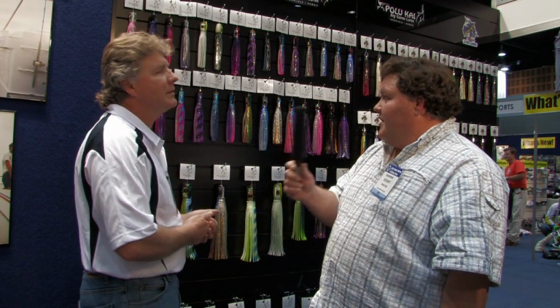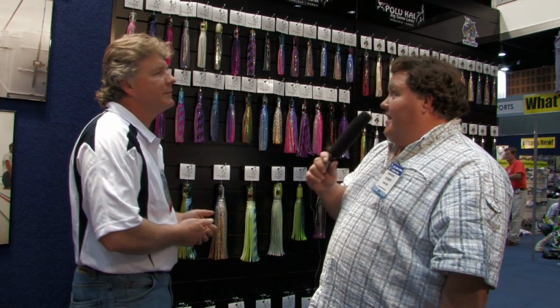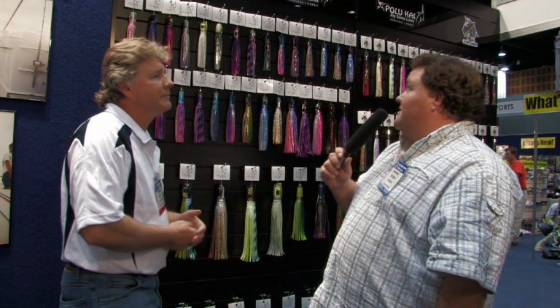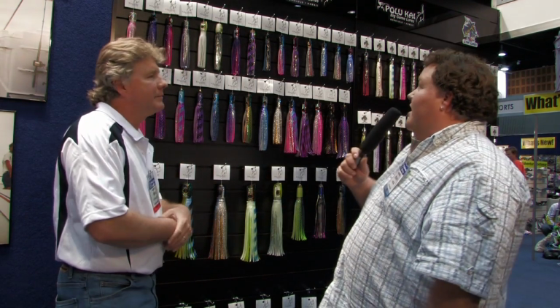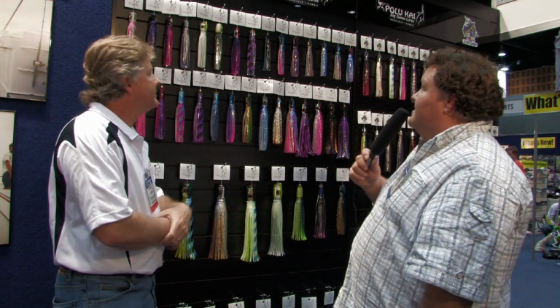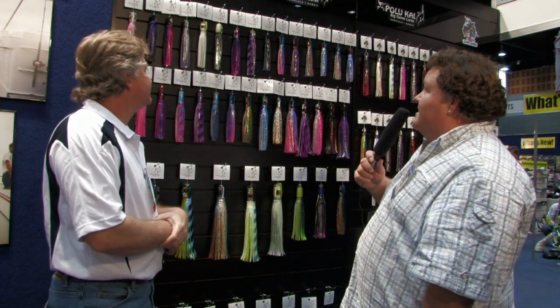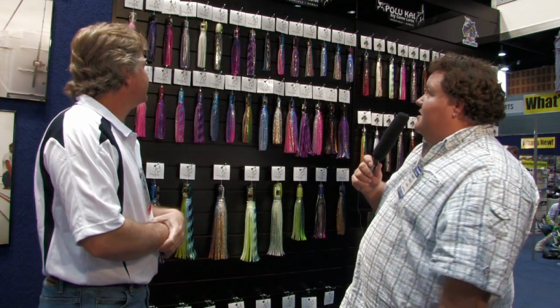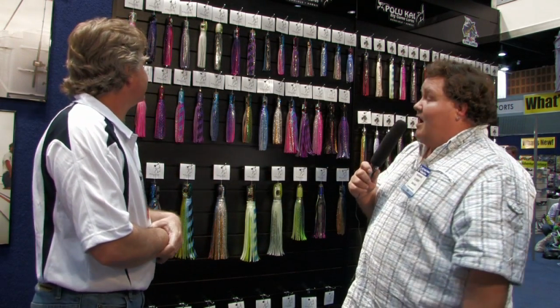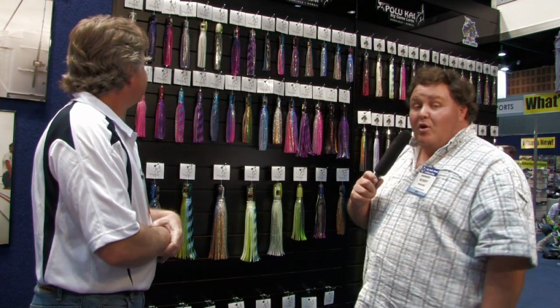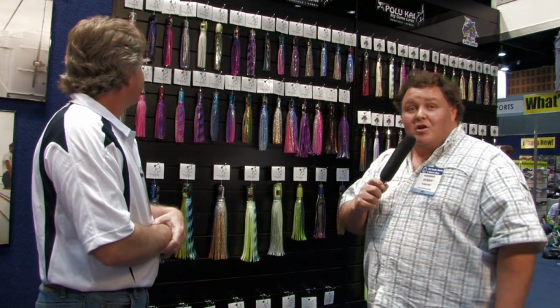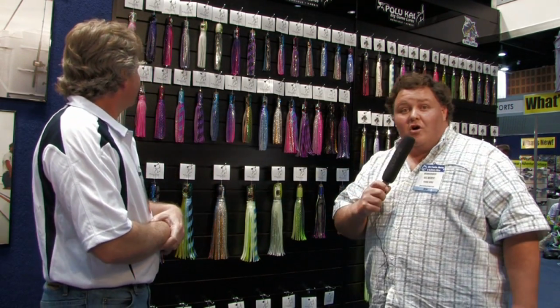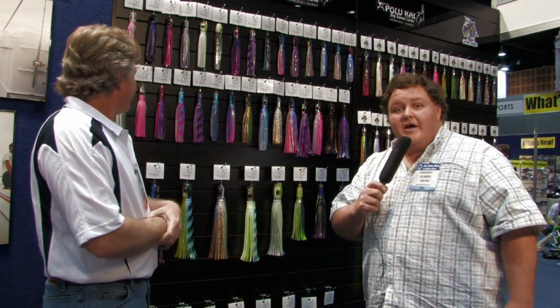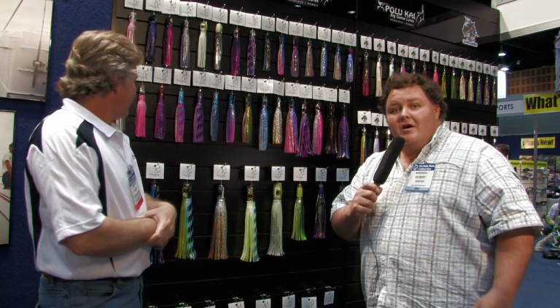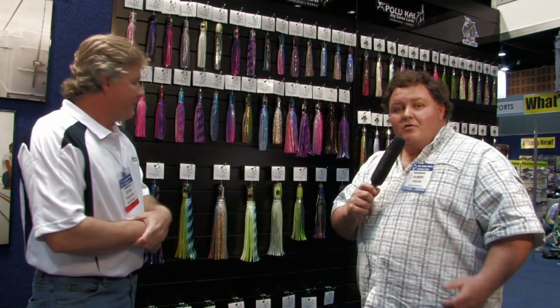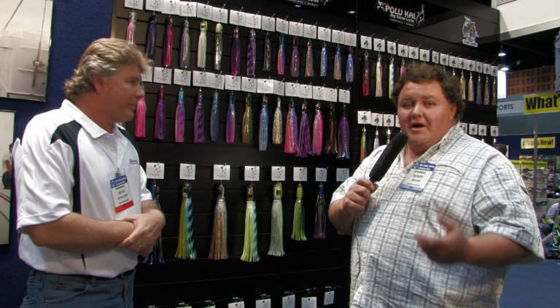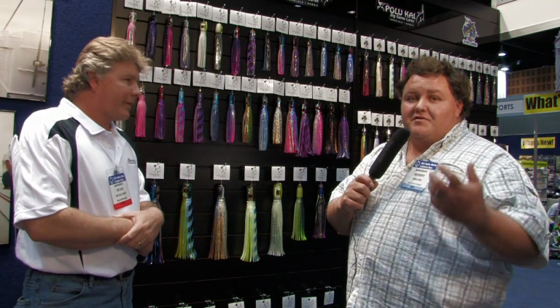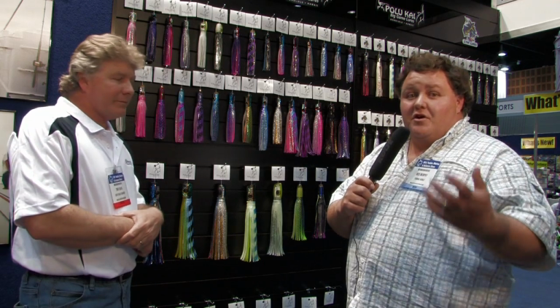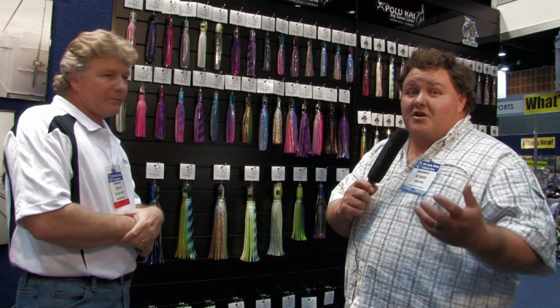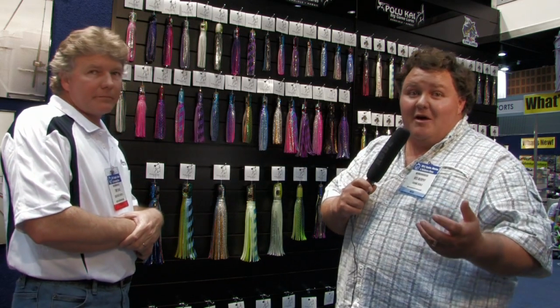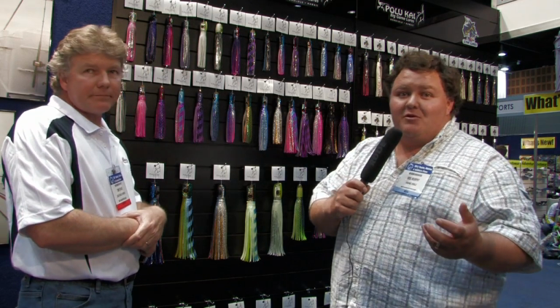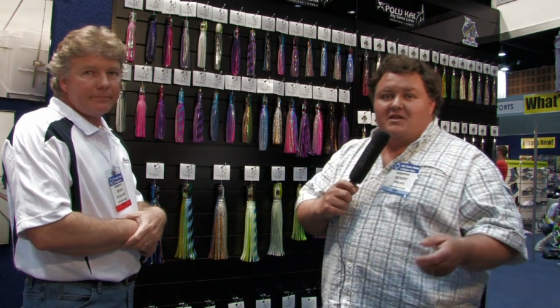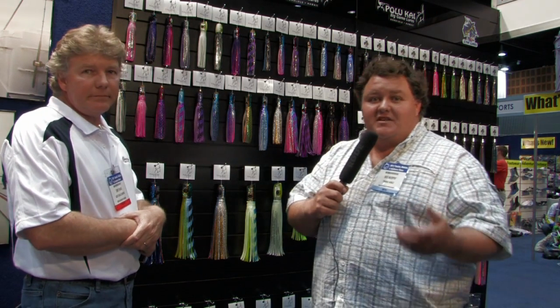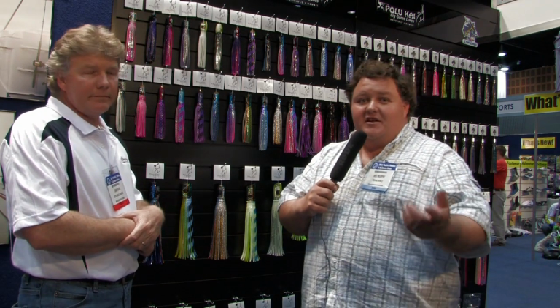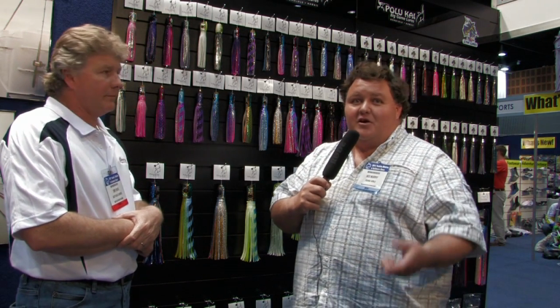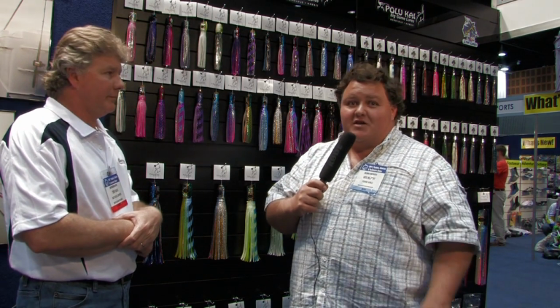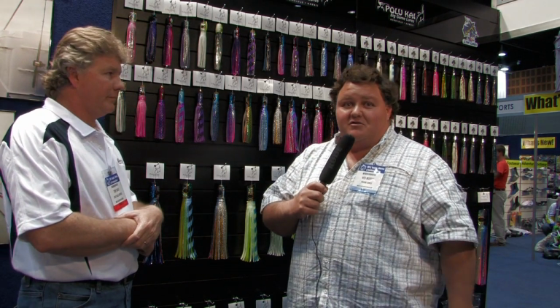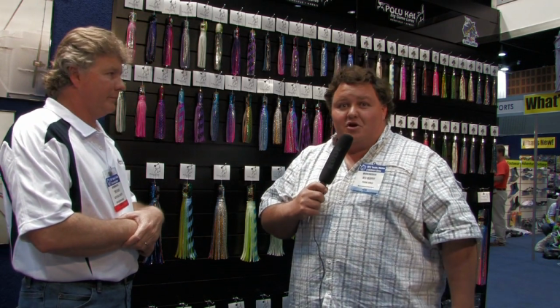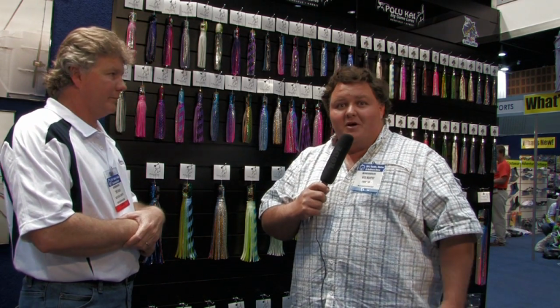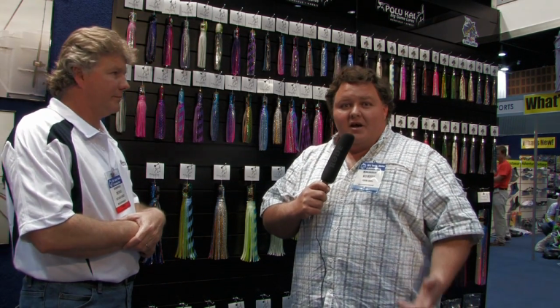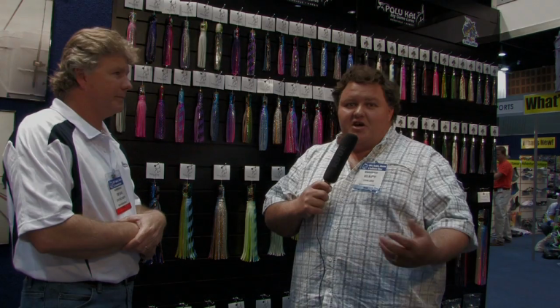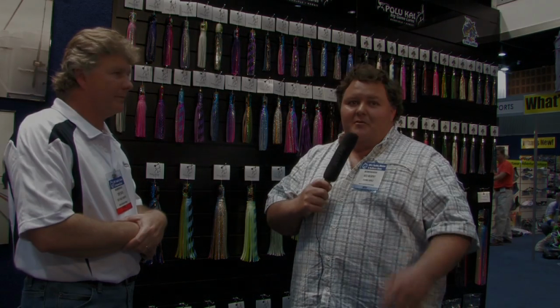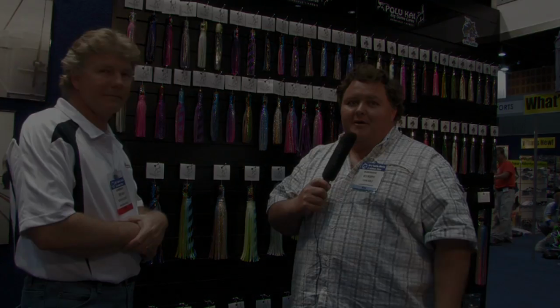Okay, that's great. So that's the Polakai range of skirted game lures. Get down to your local tackle shop and check them out.